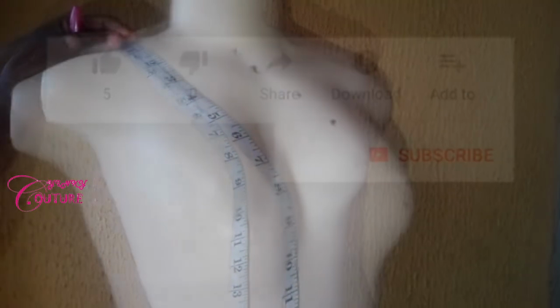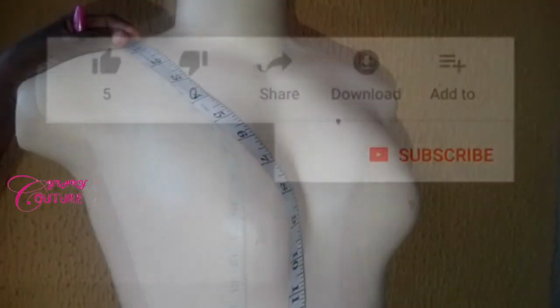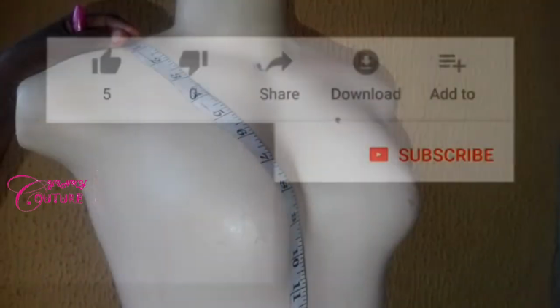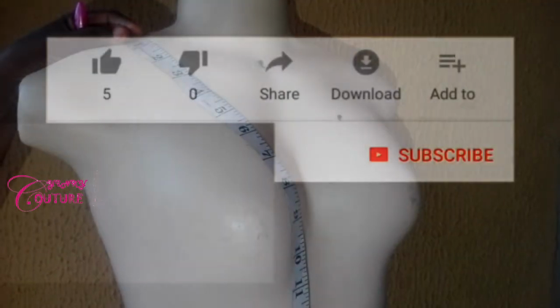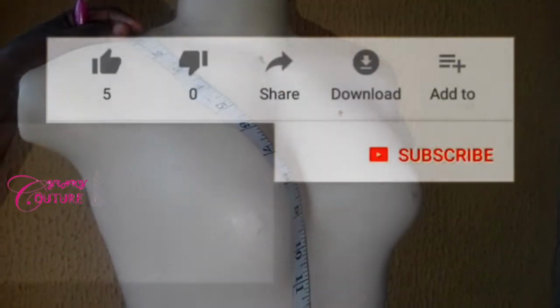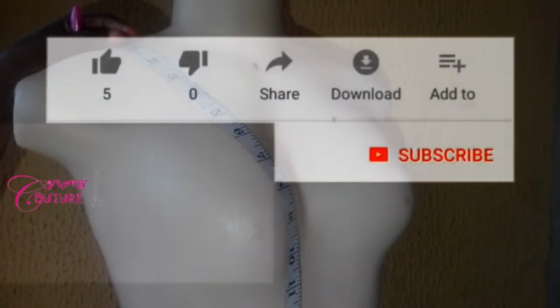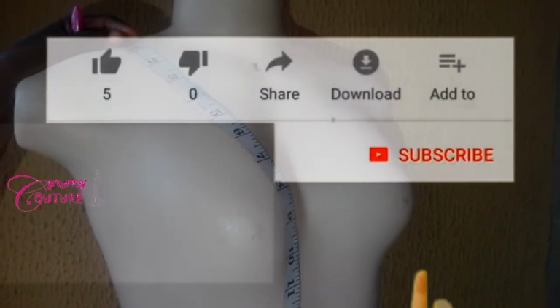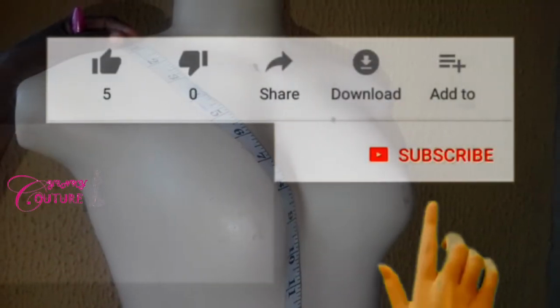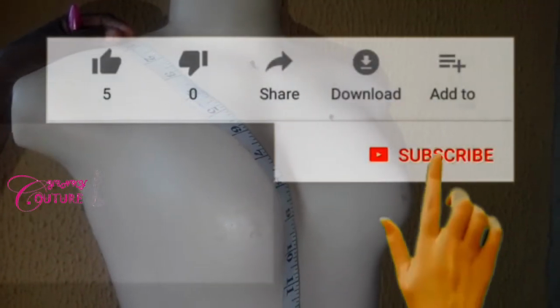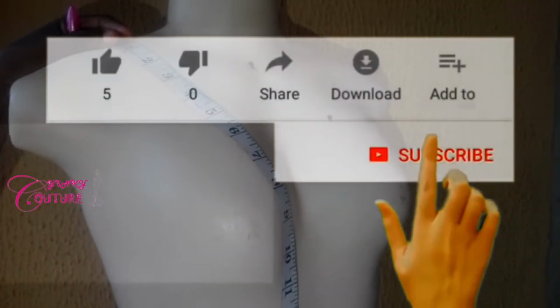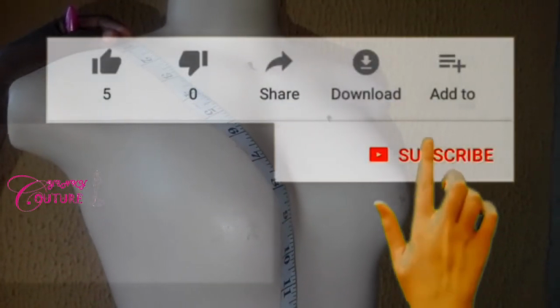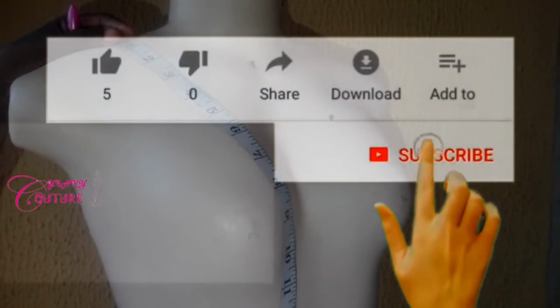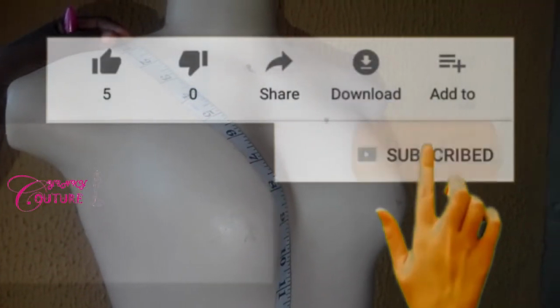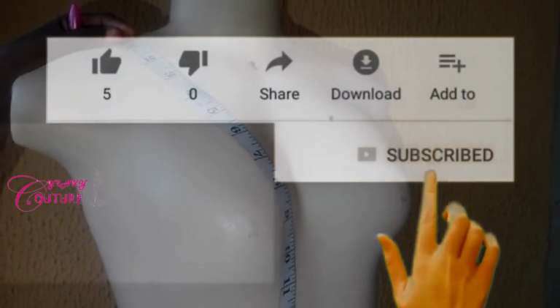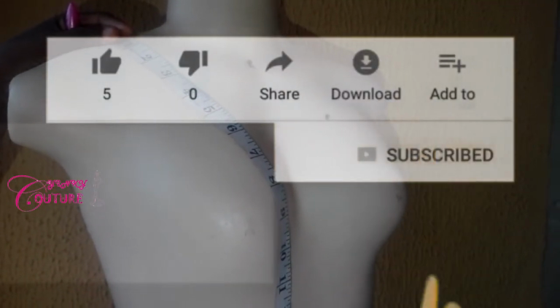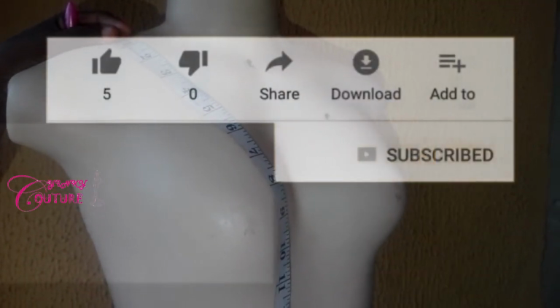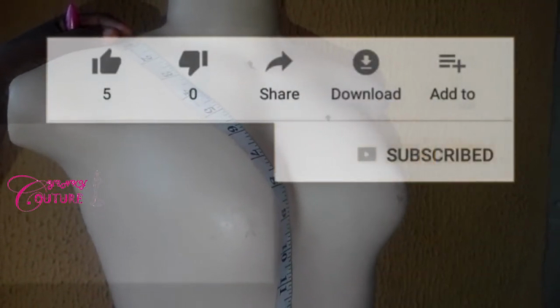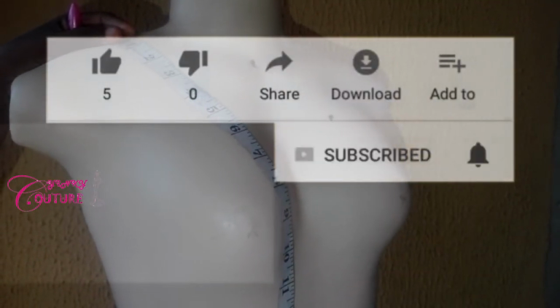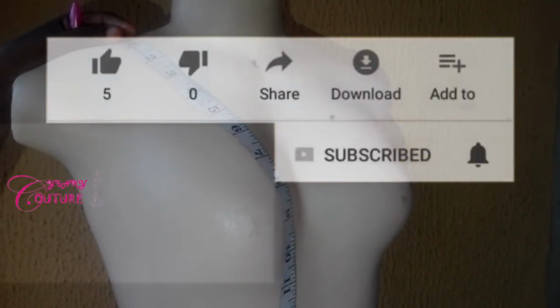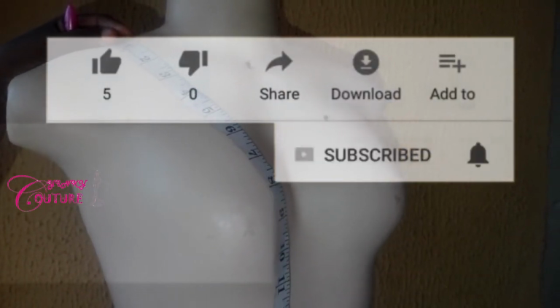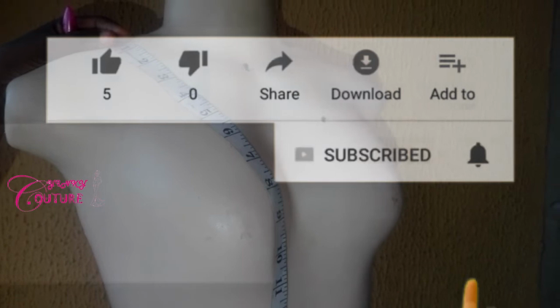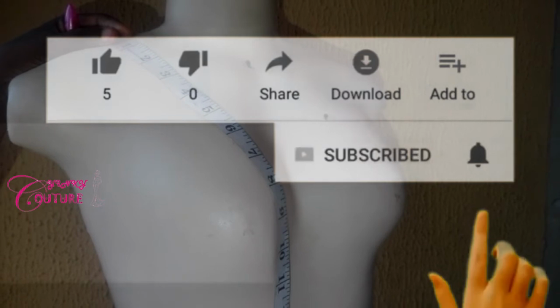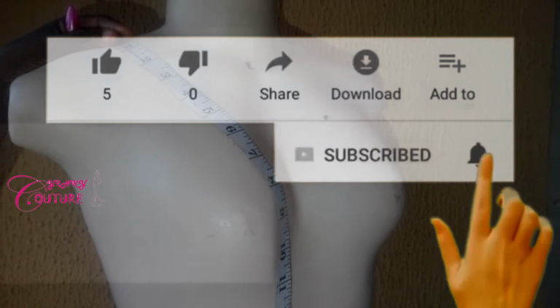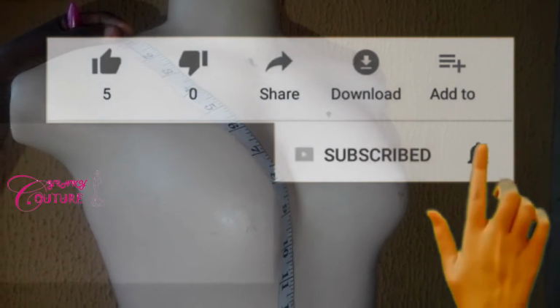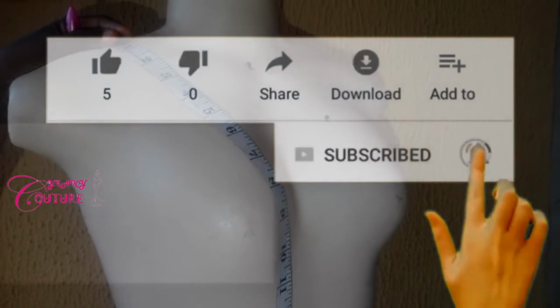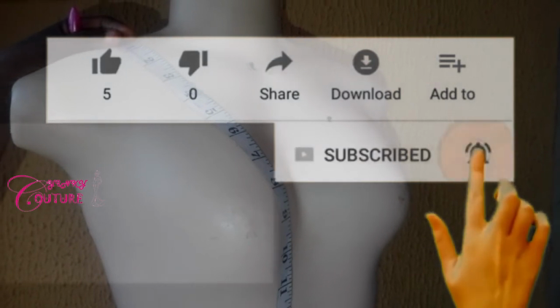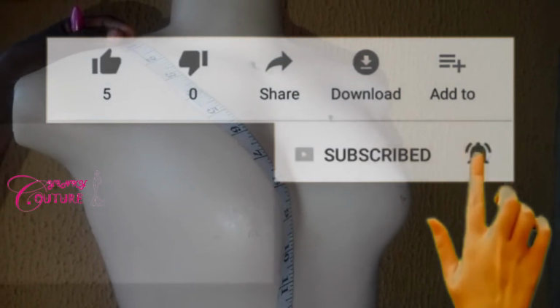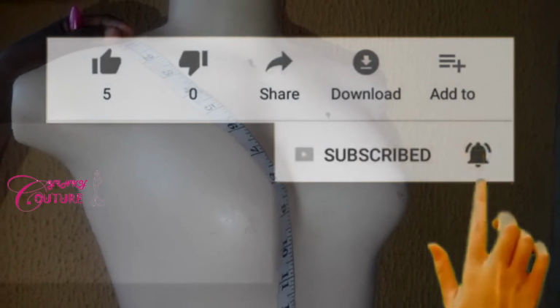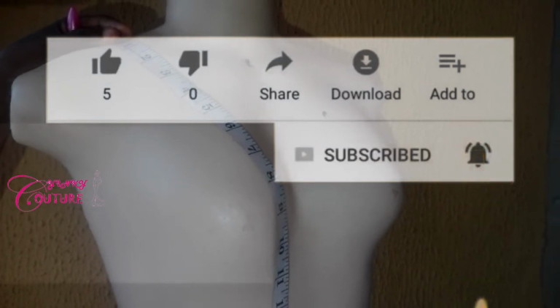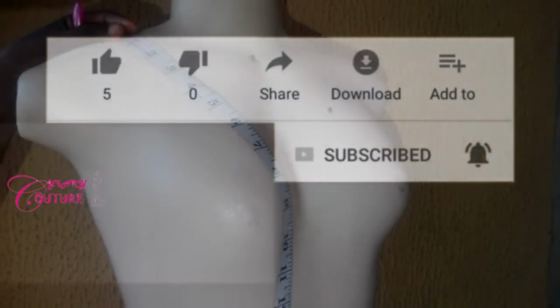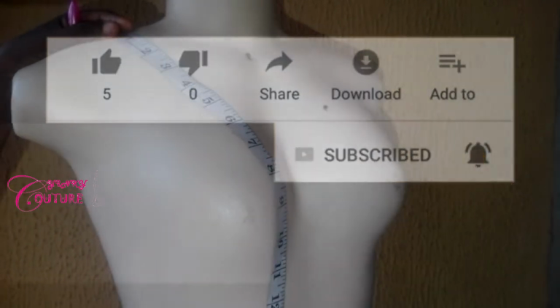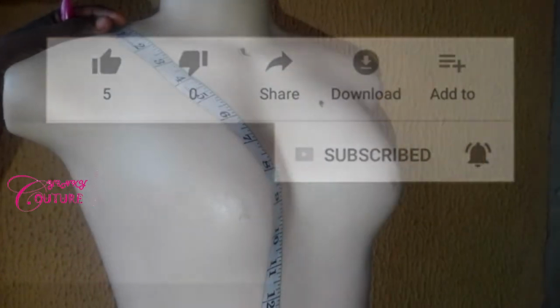If you like this video, please subscribe and share. Thank you, see you next time. Bye bye.